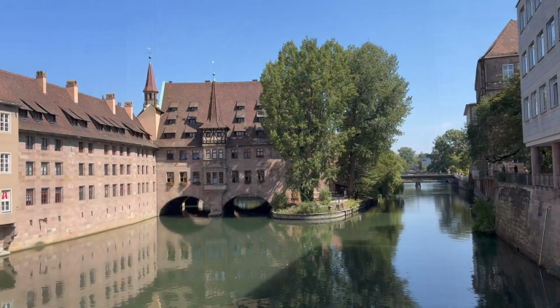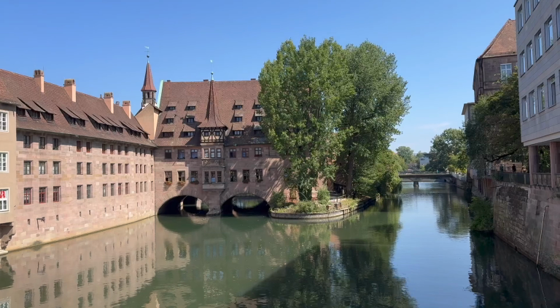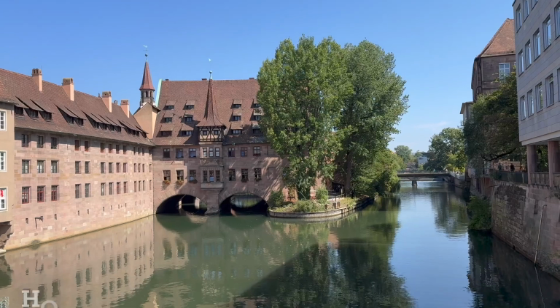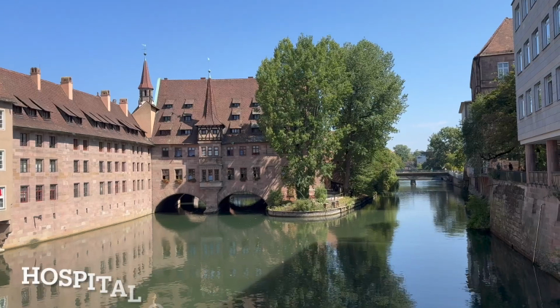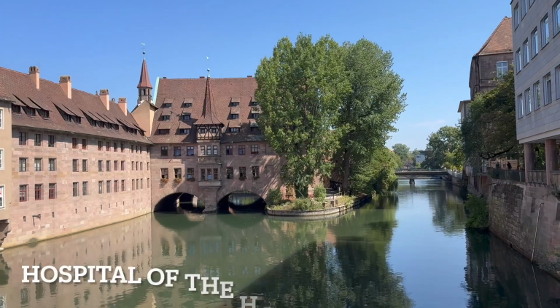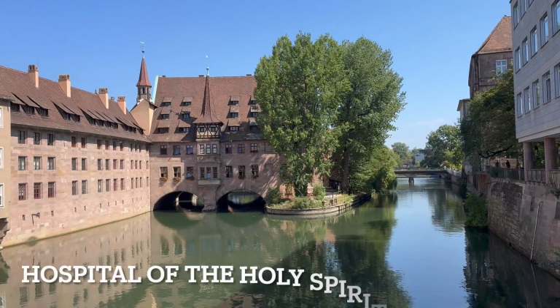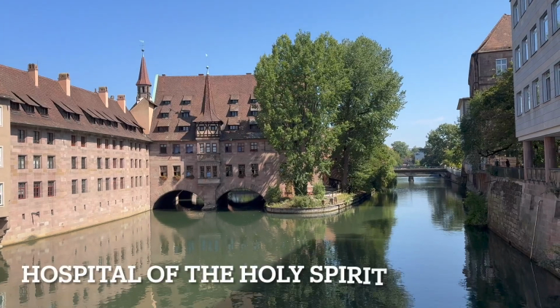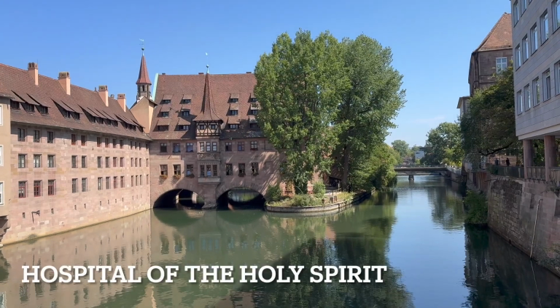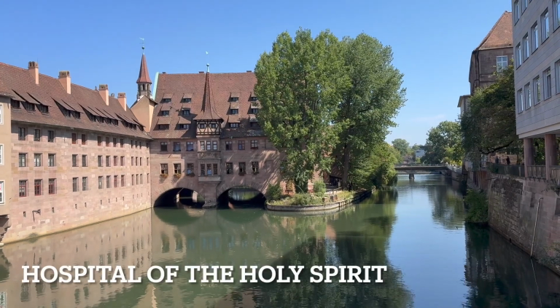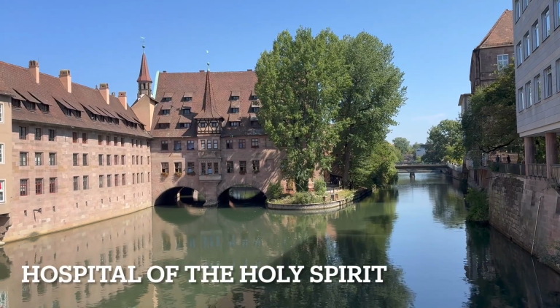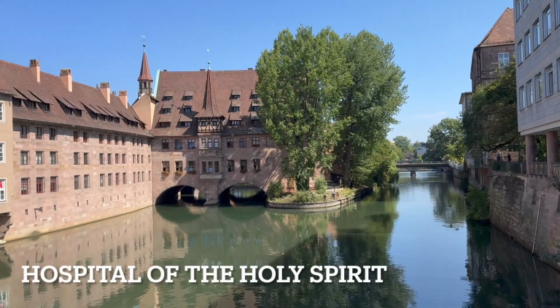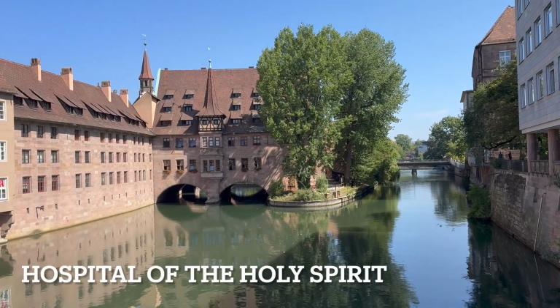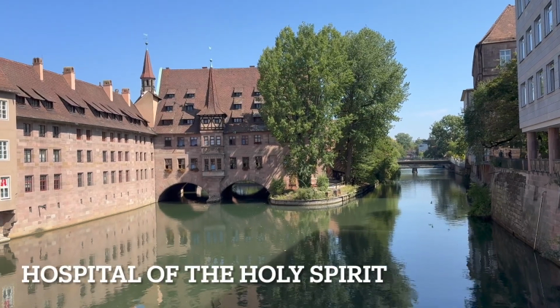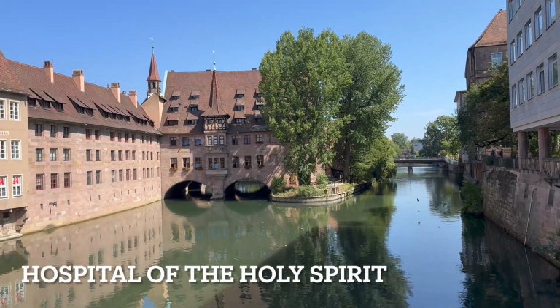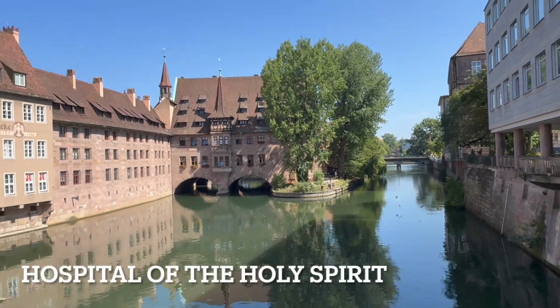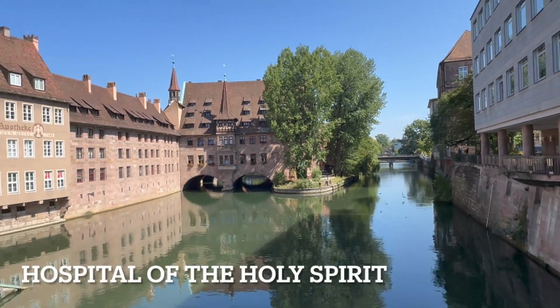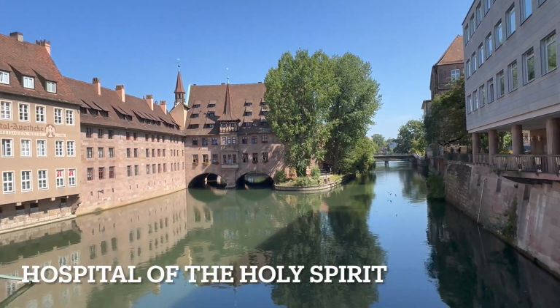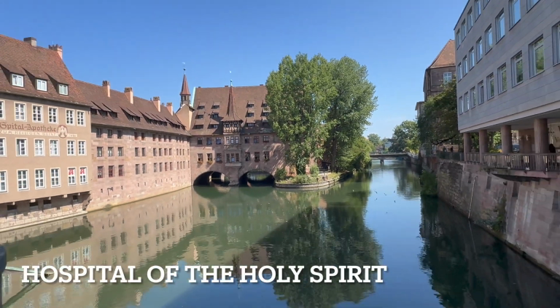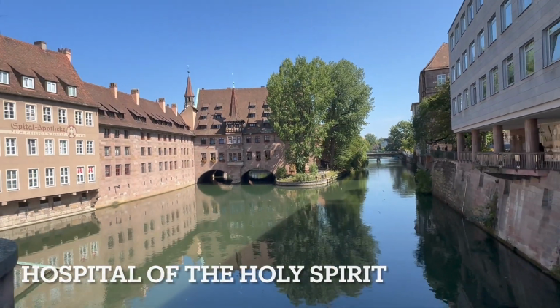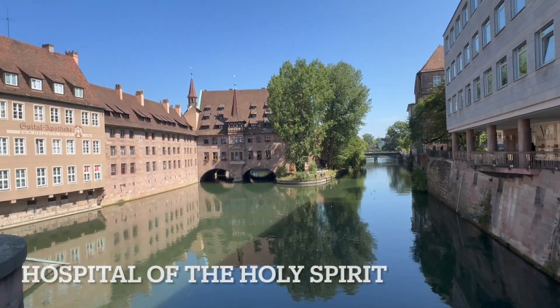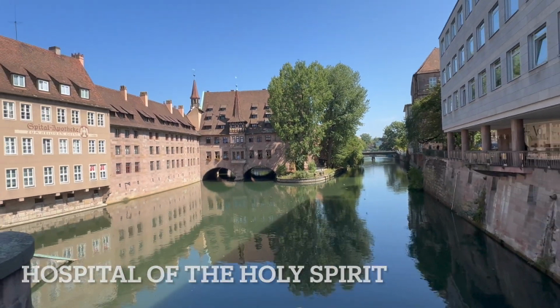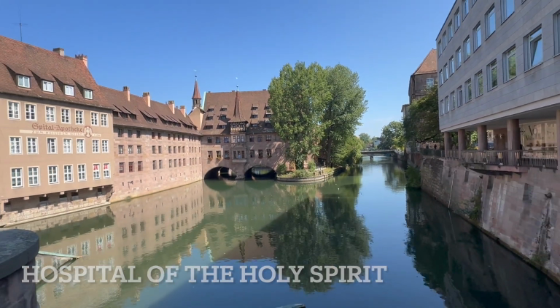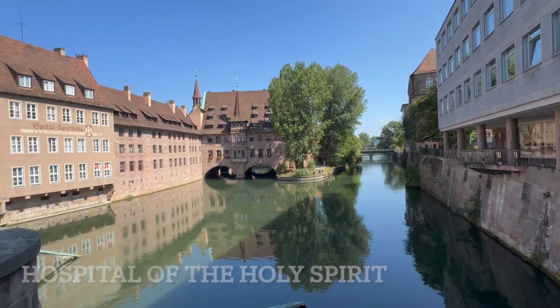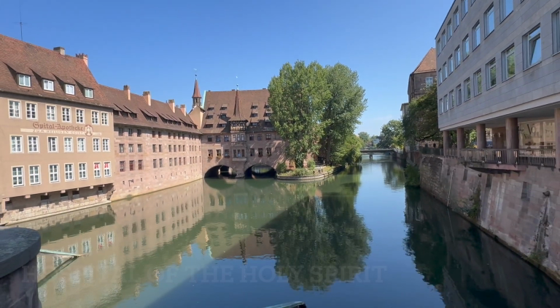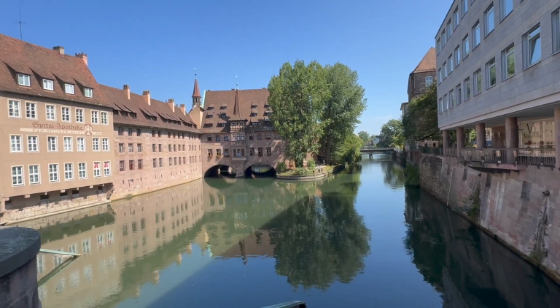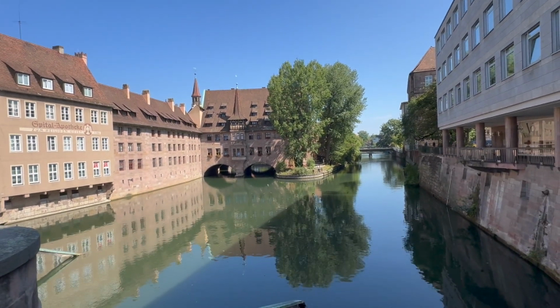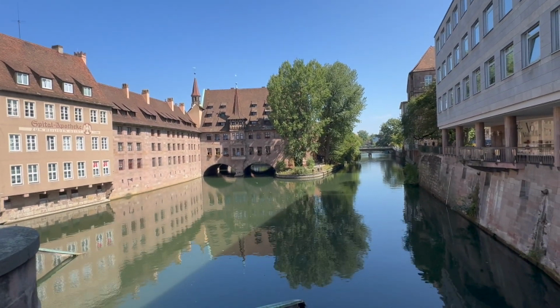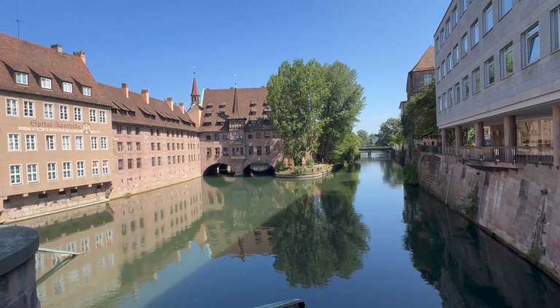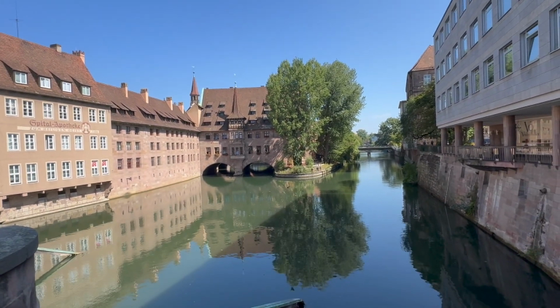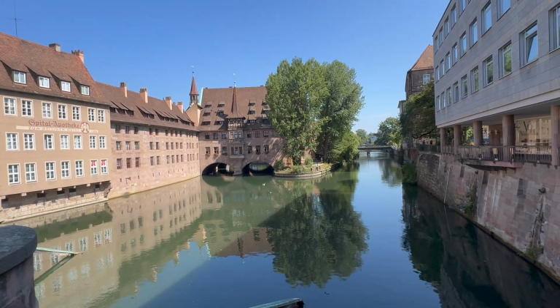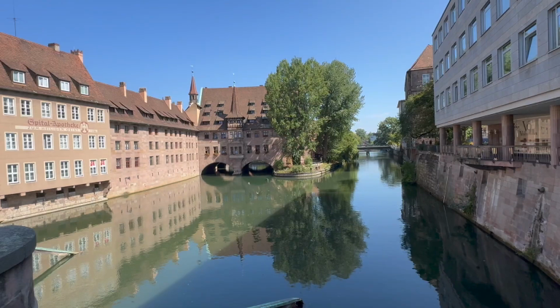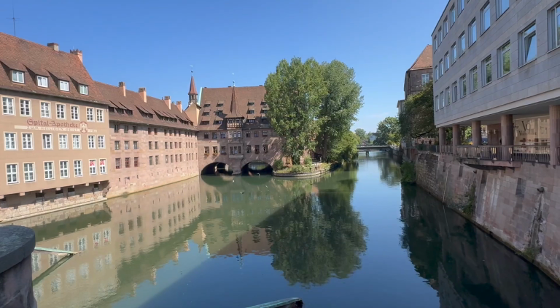That is the Hospital of the Holy Spirit. Pretty beautiful hospital.